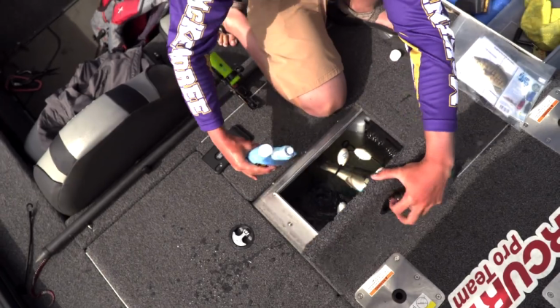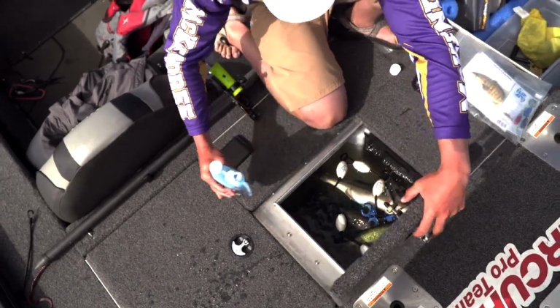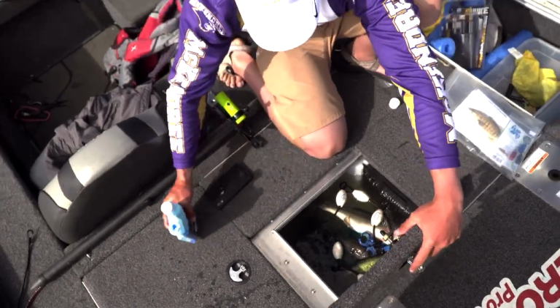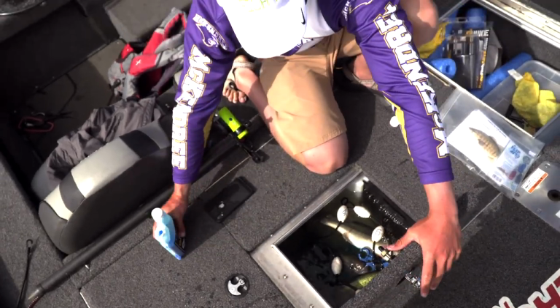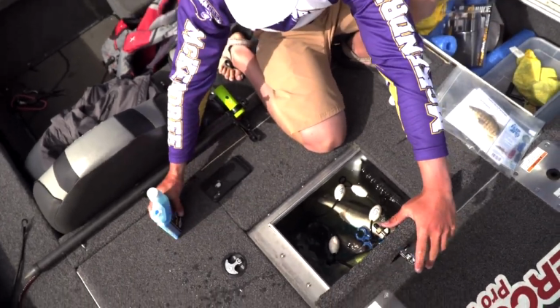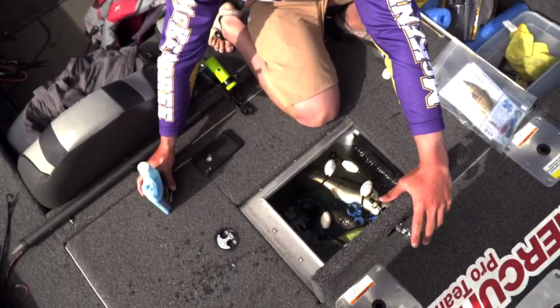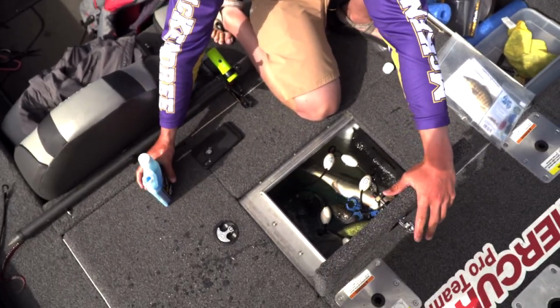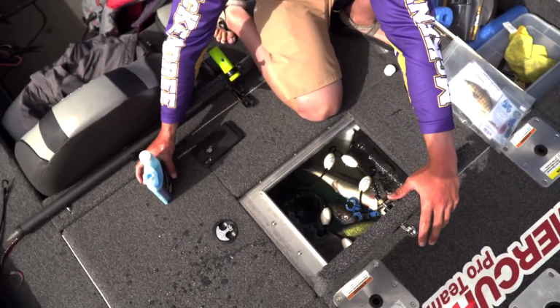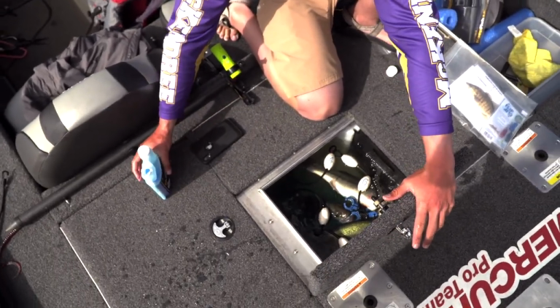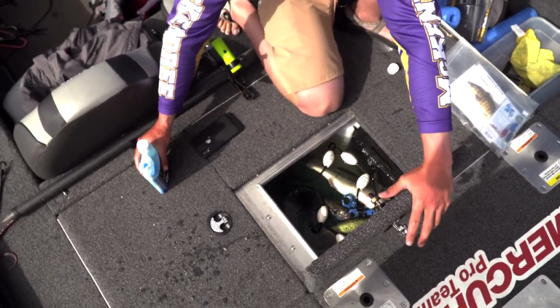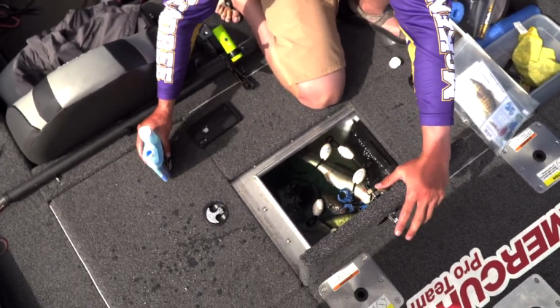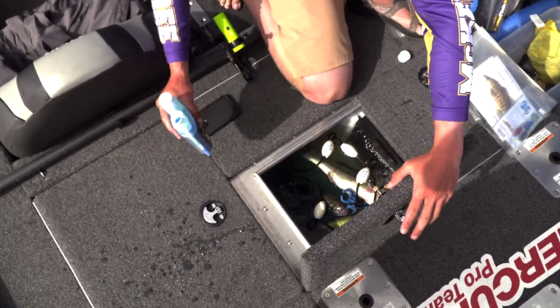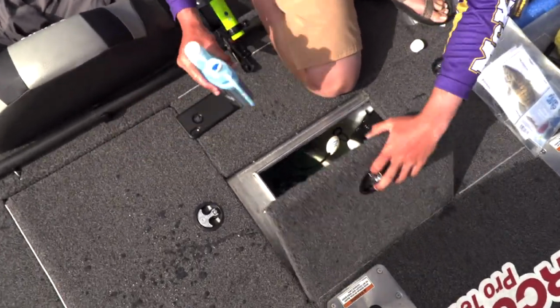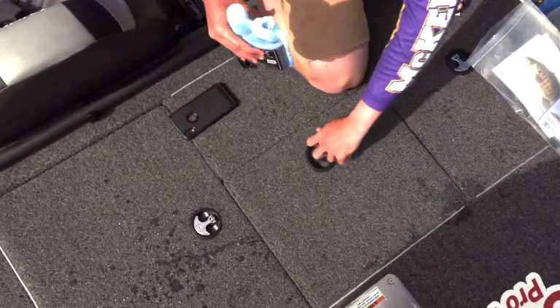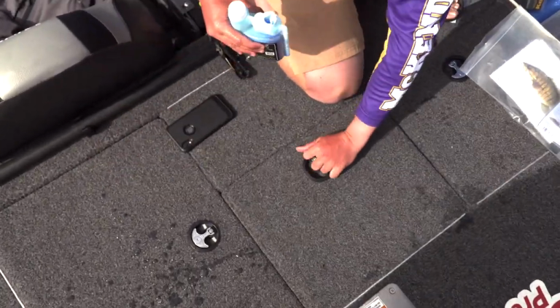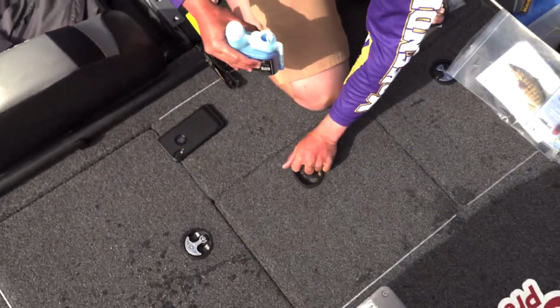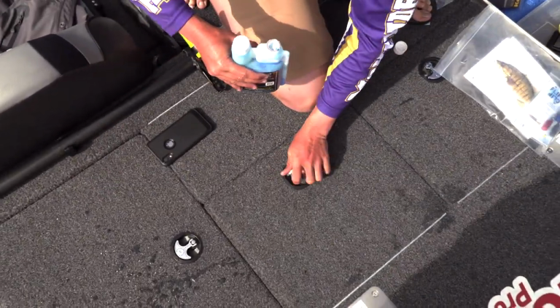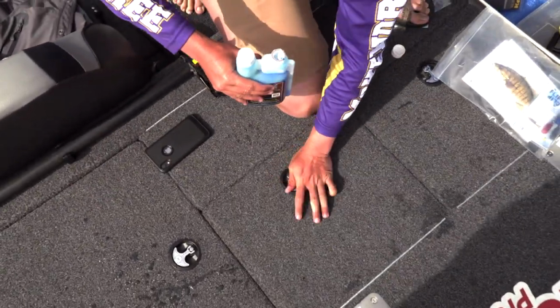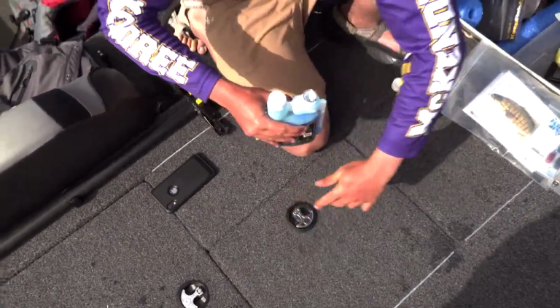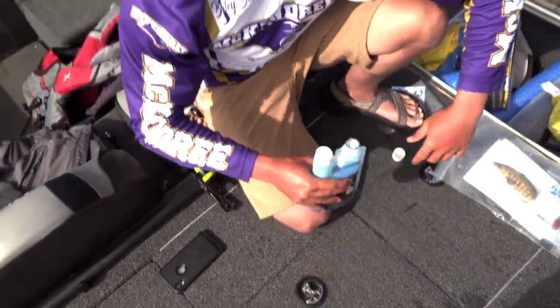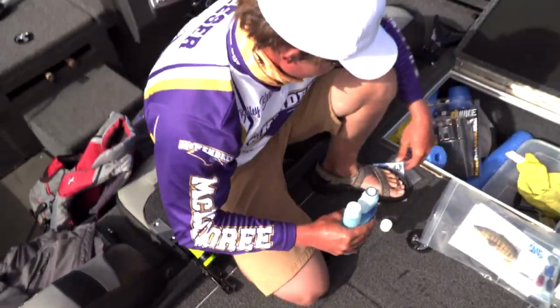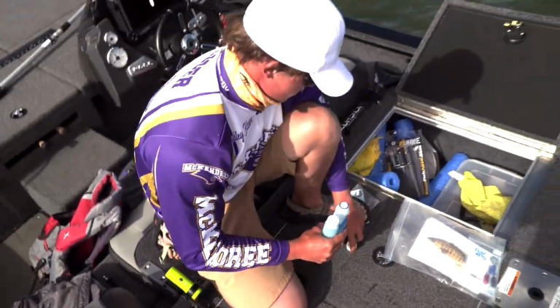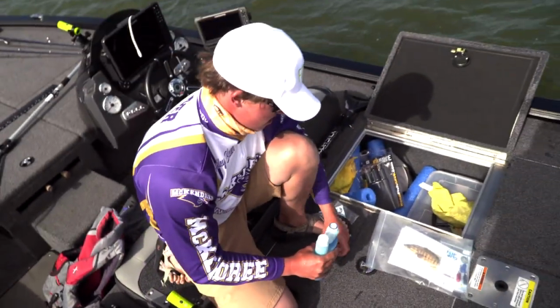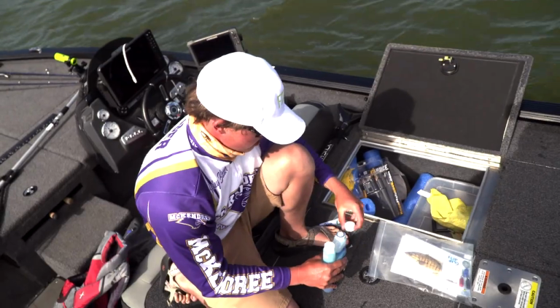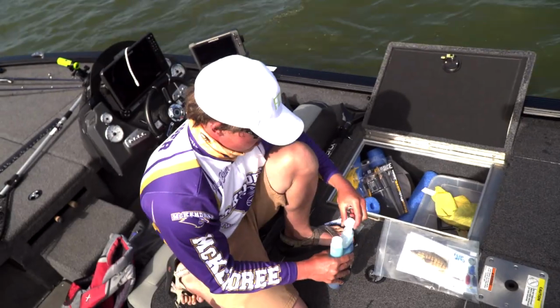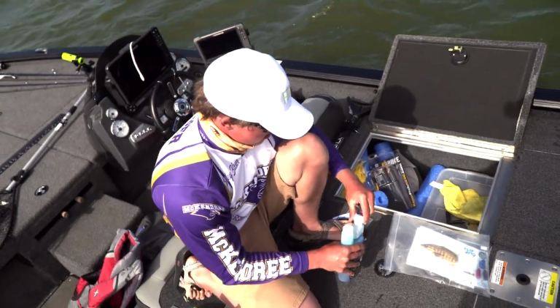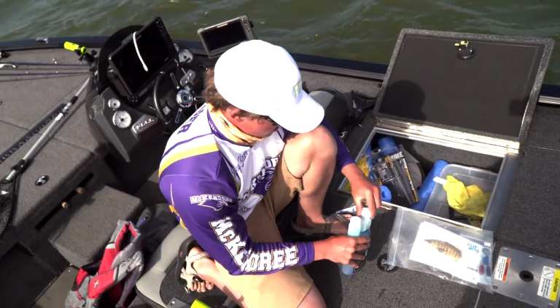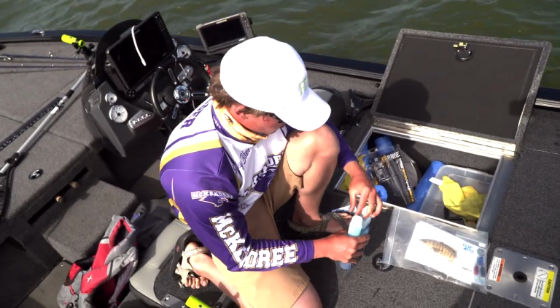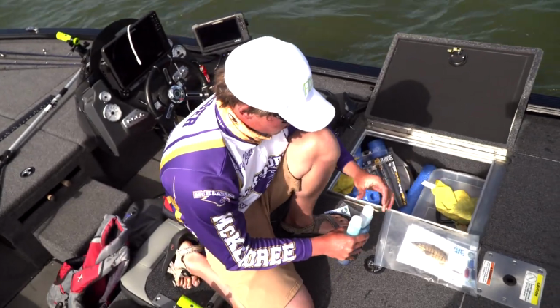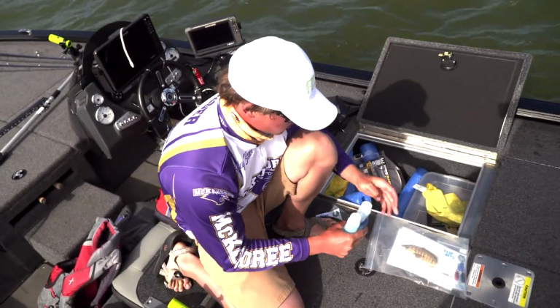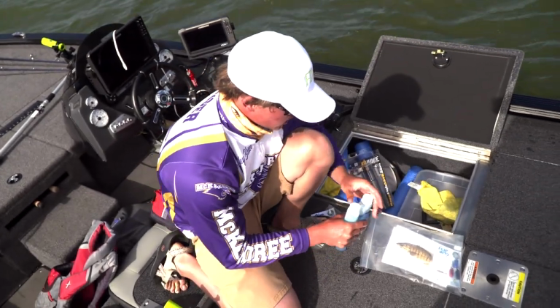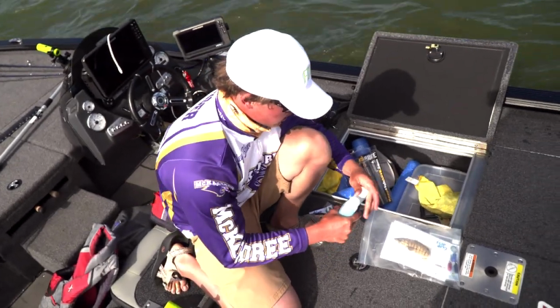You'll see it kind of stains the water blue a little bit — that's just the minerals in there that help keep those fish healthy.